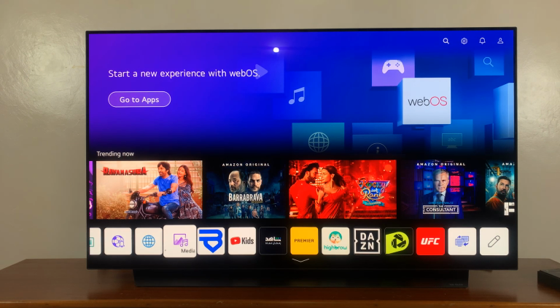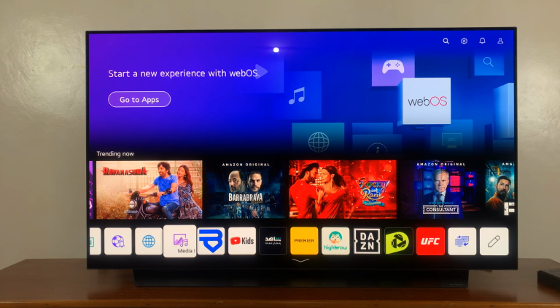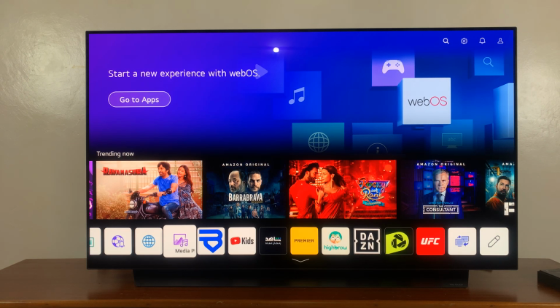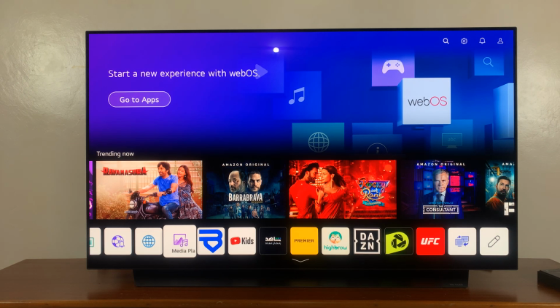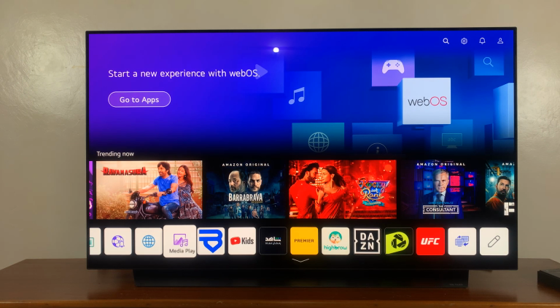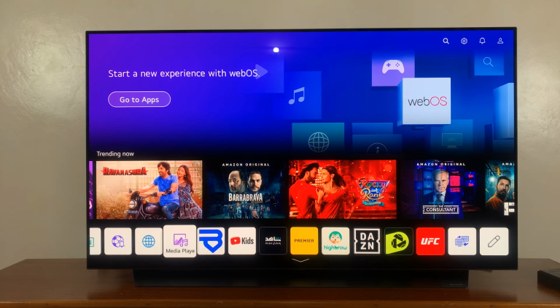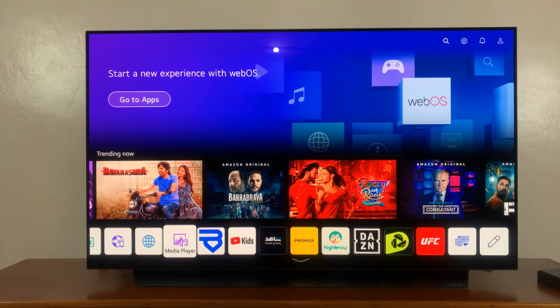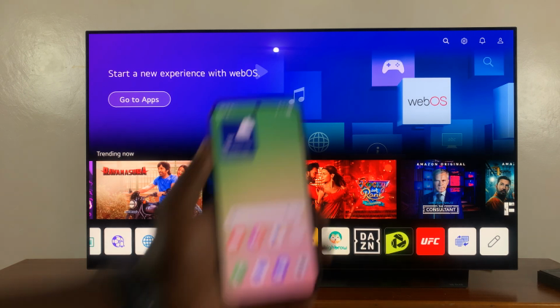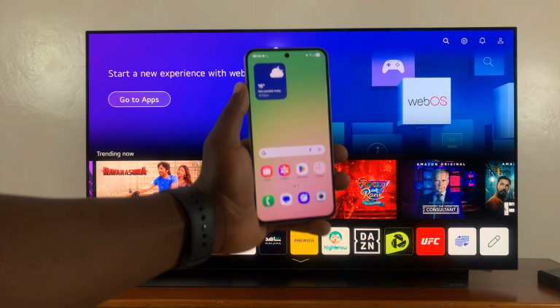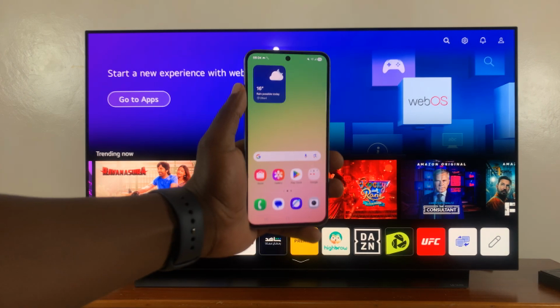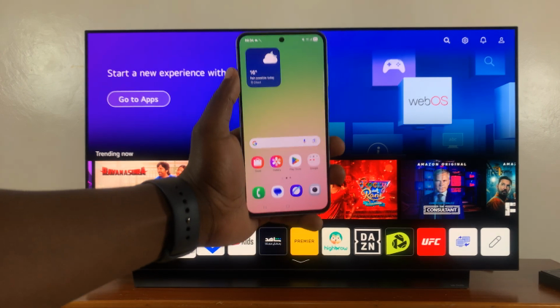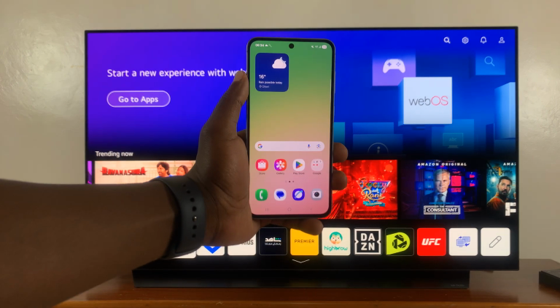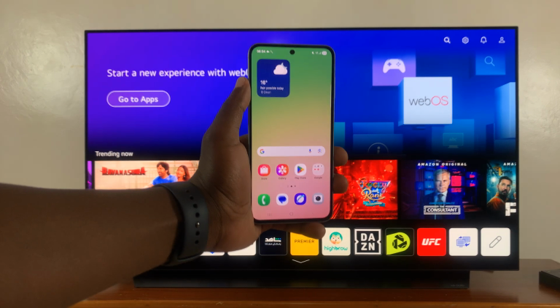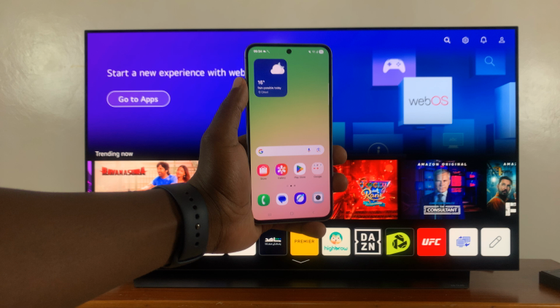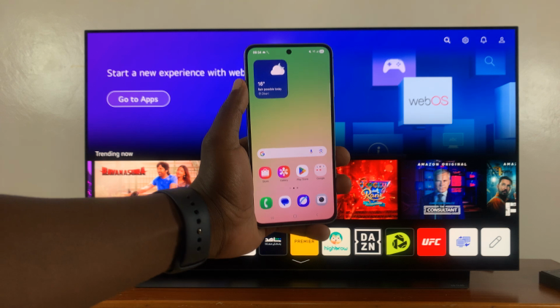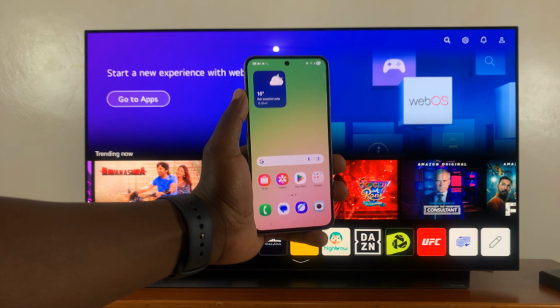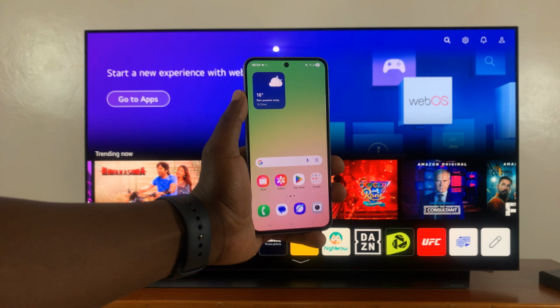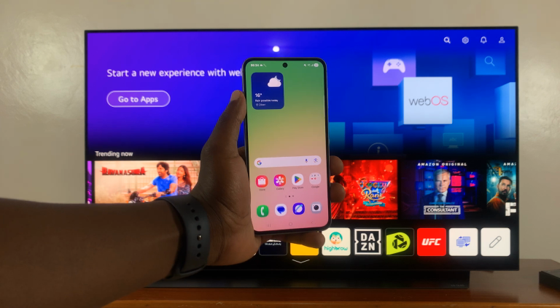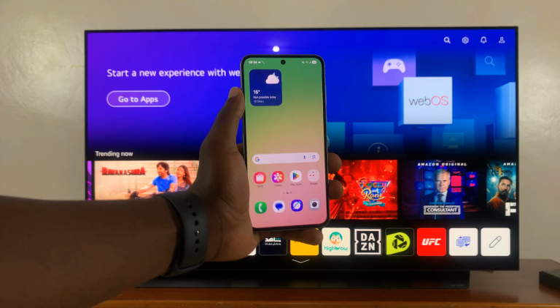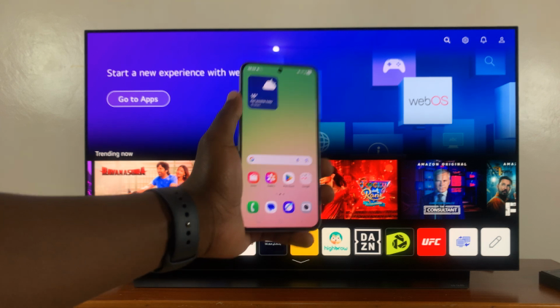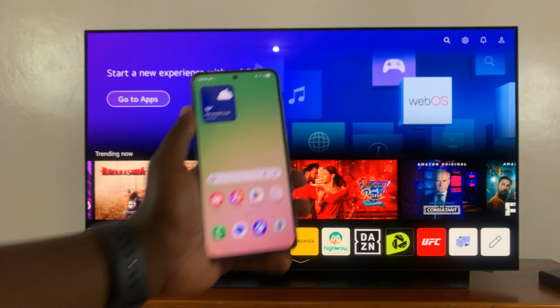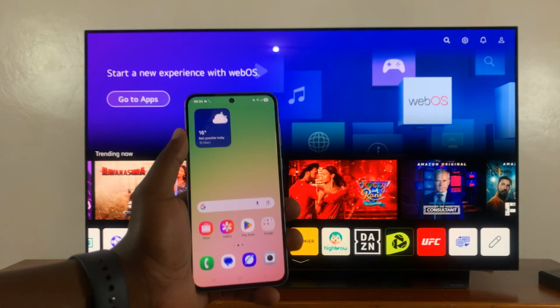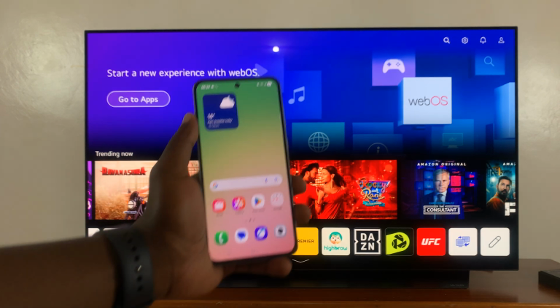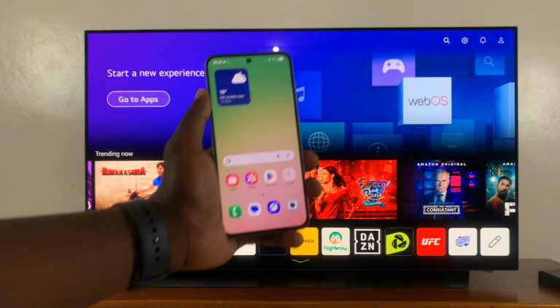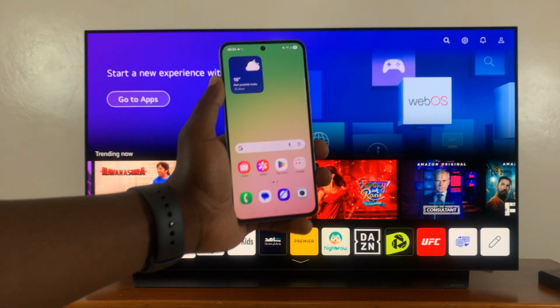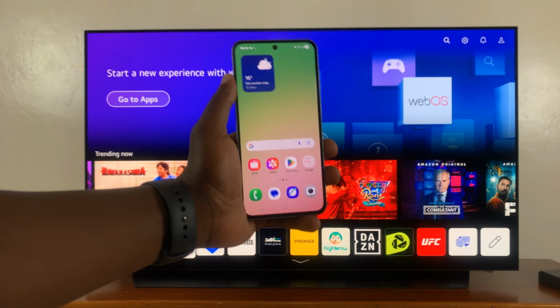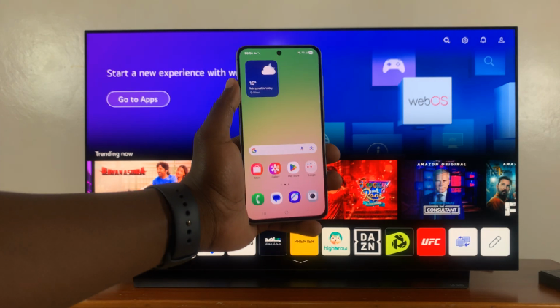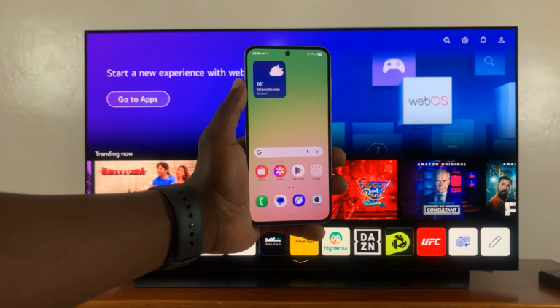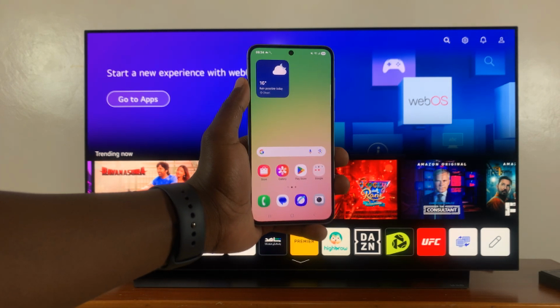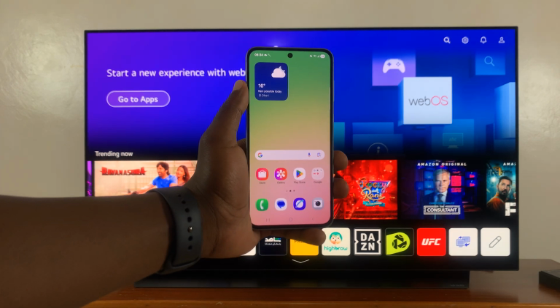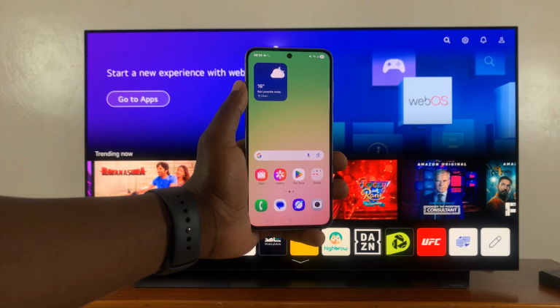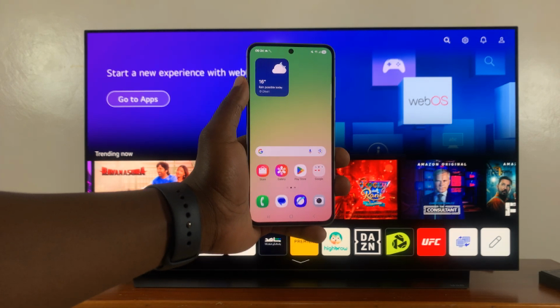The first thing you have to do is make sure both the phone and the TV are connected to the same Wi-Fi network.